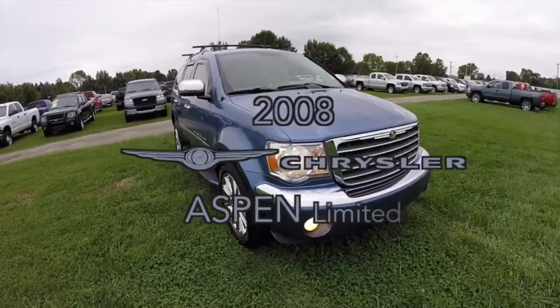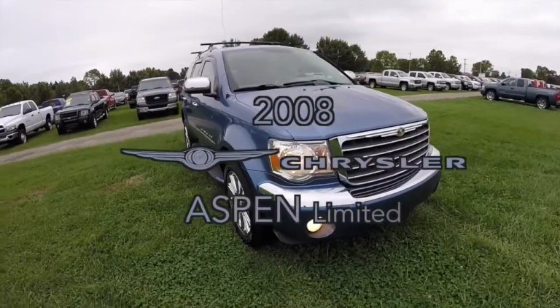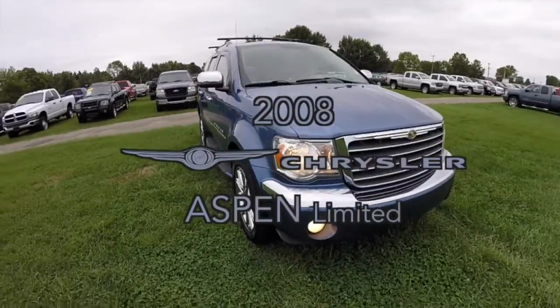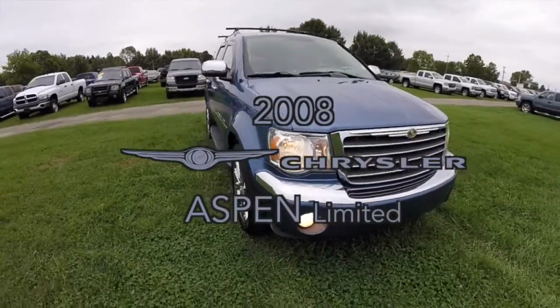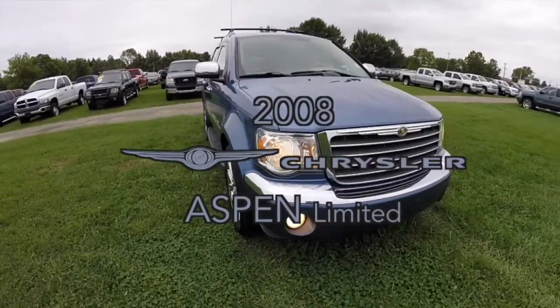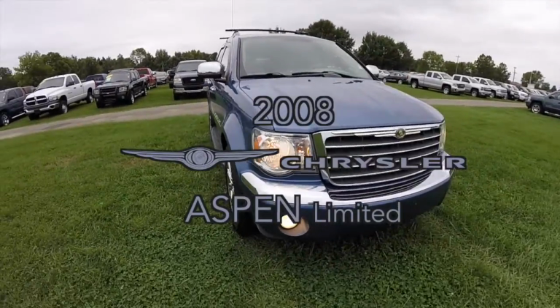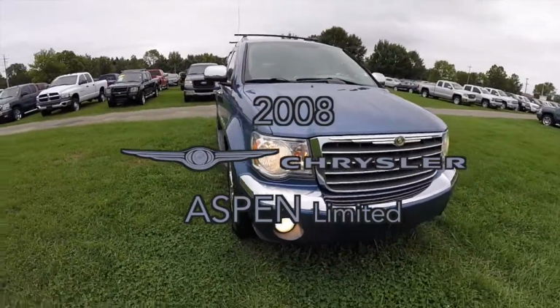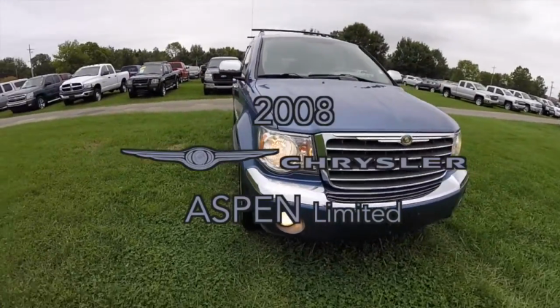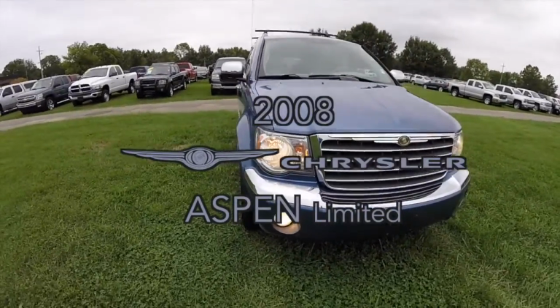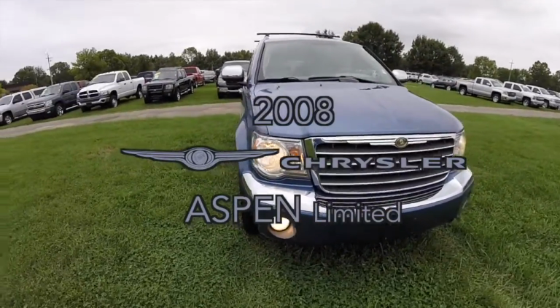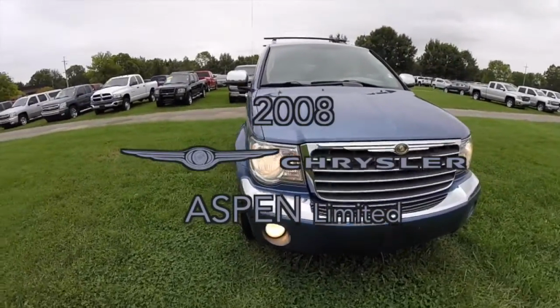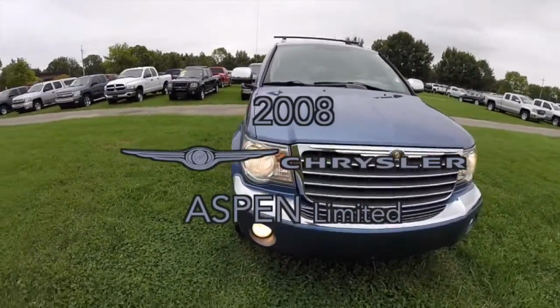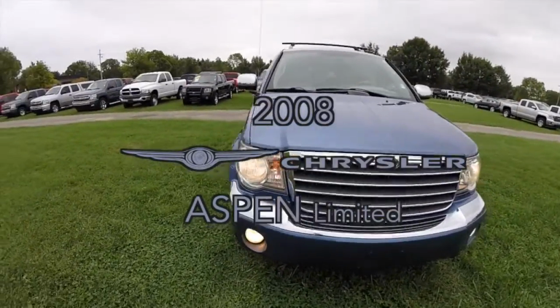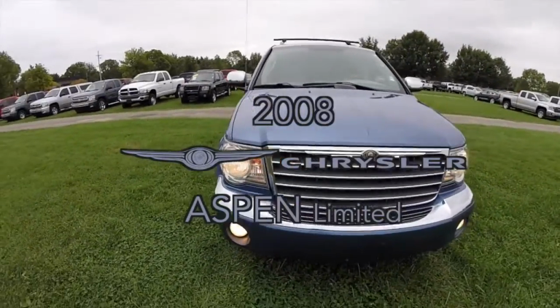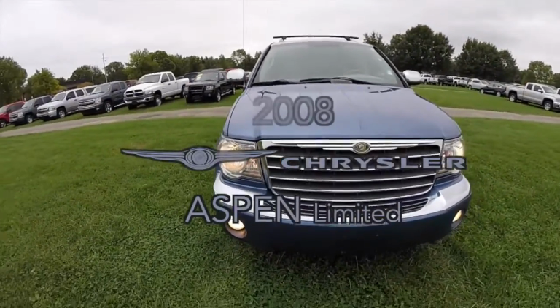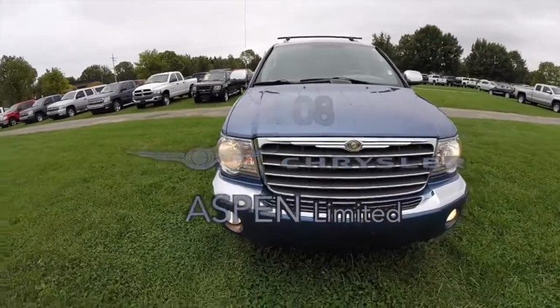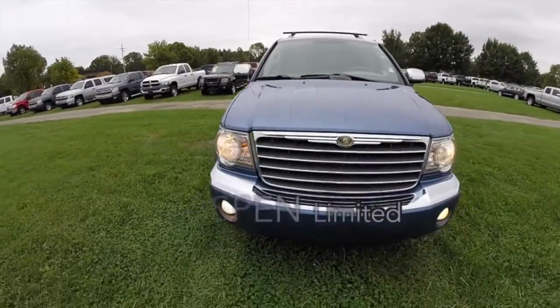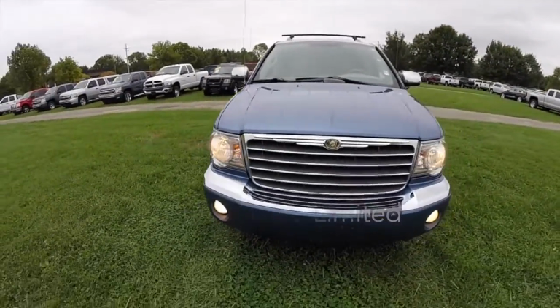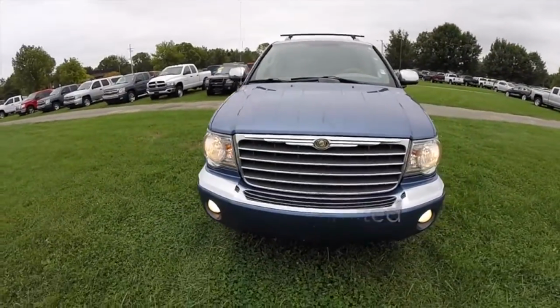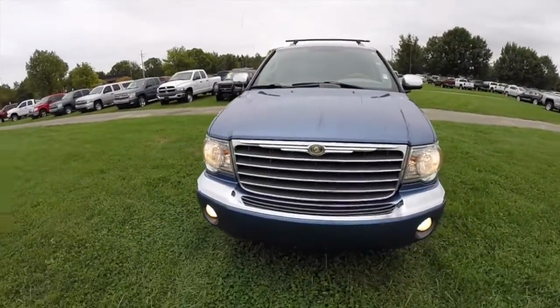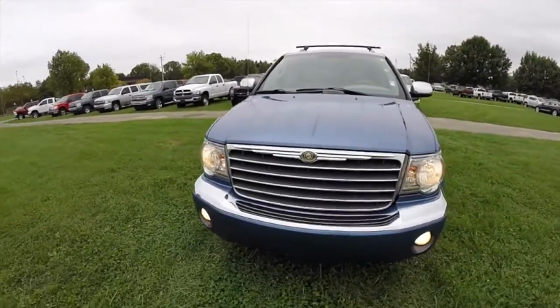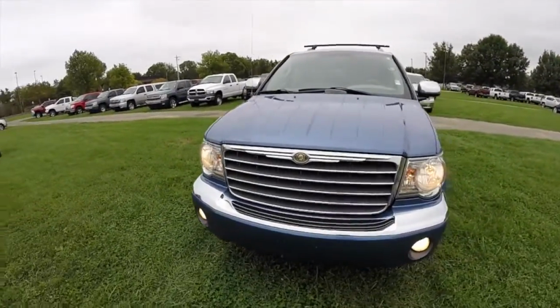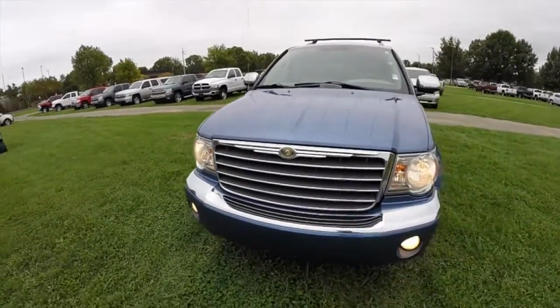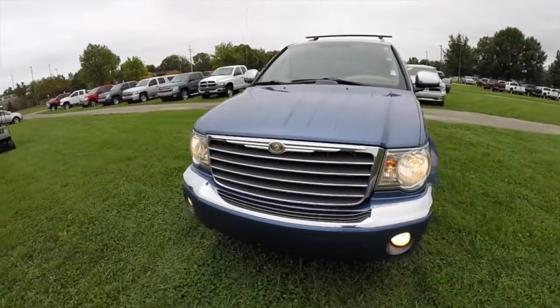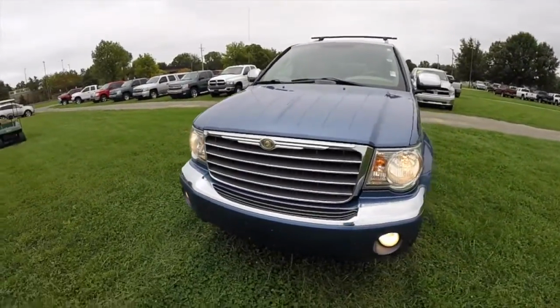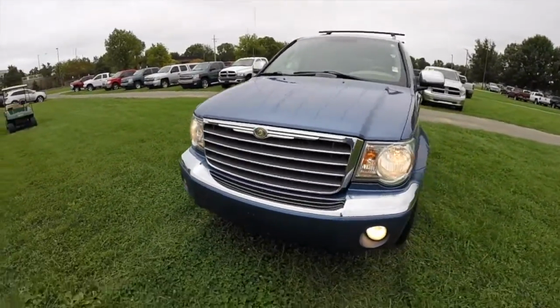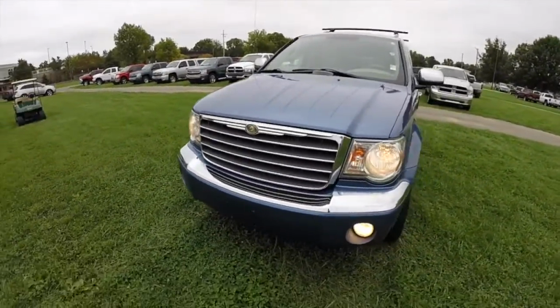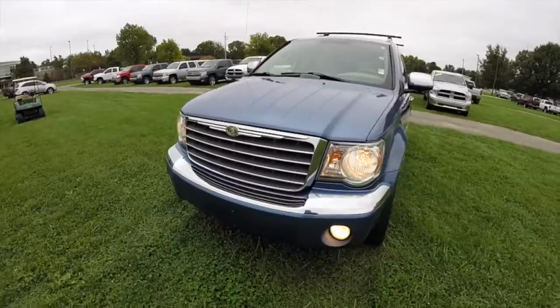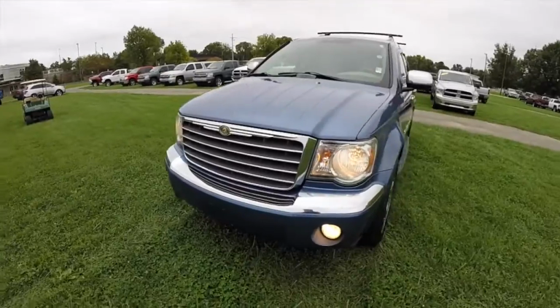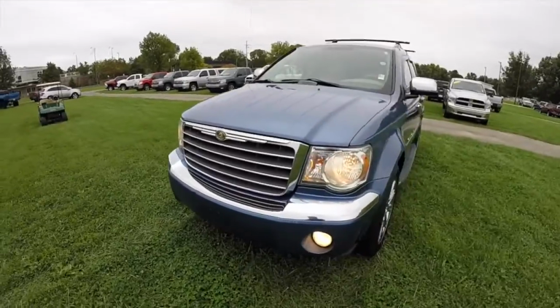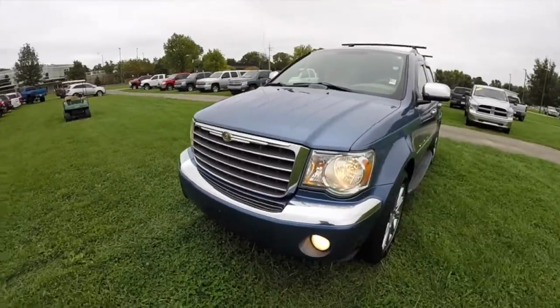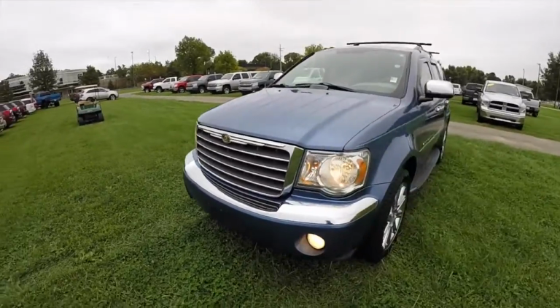Hello everyone. Today, let's take a quick walk around and look at this 2008 Chrysler Aspen Limited.